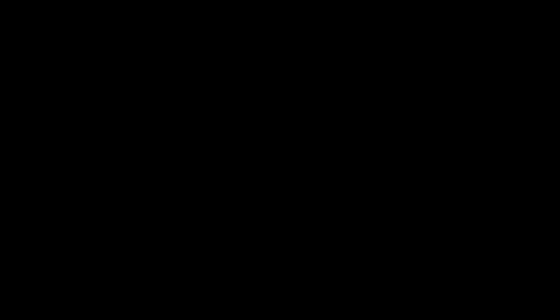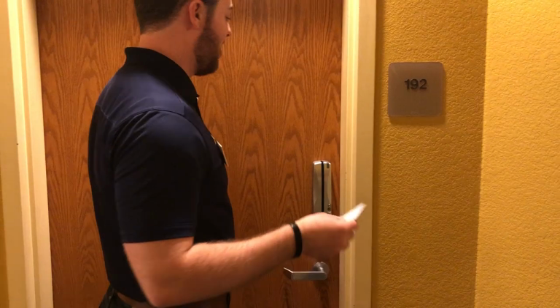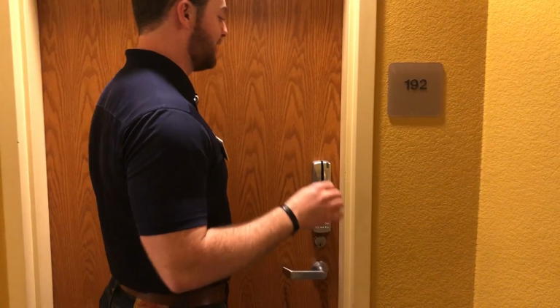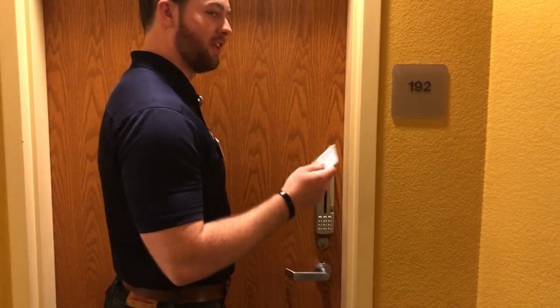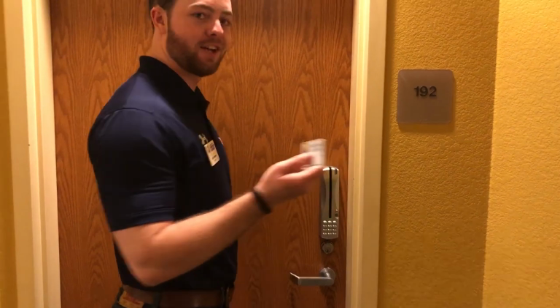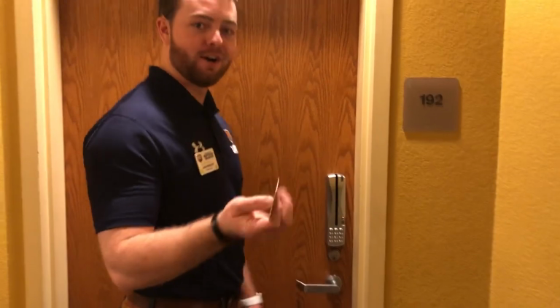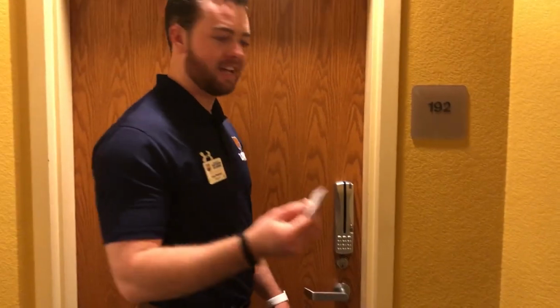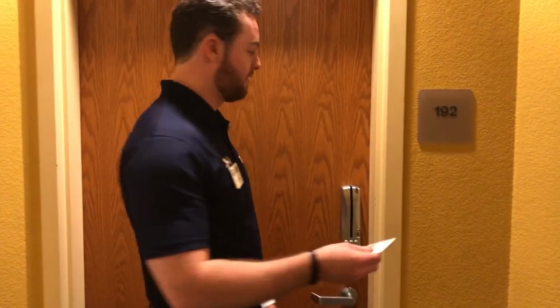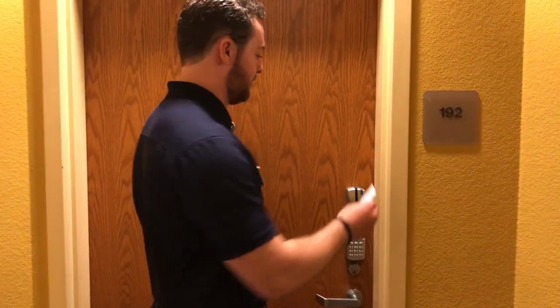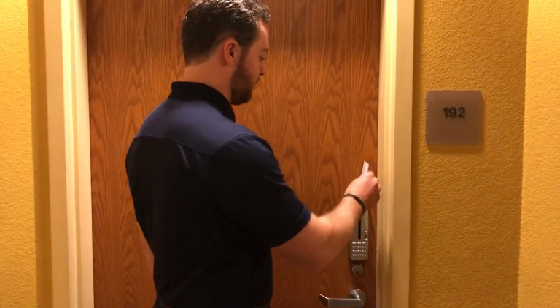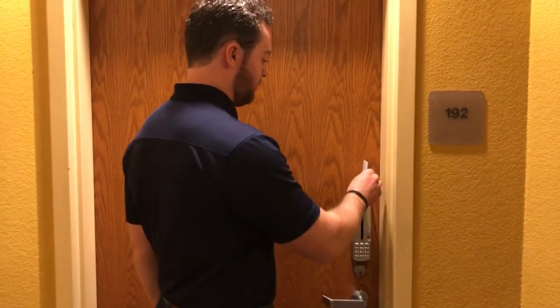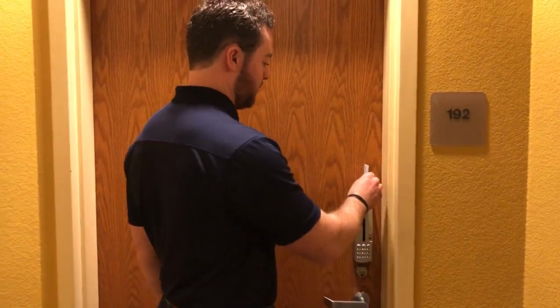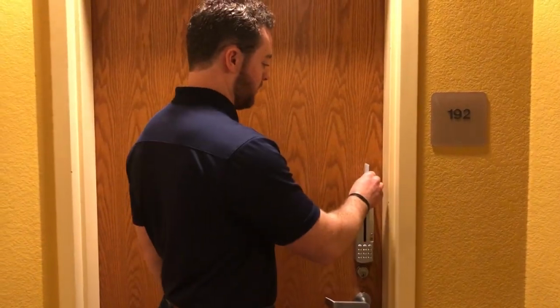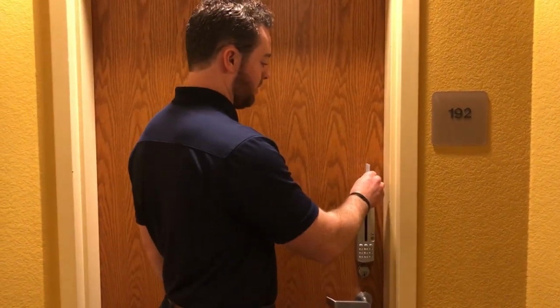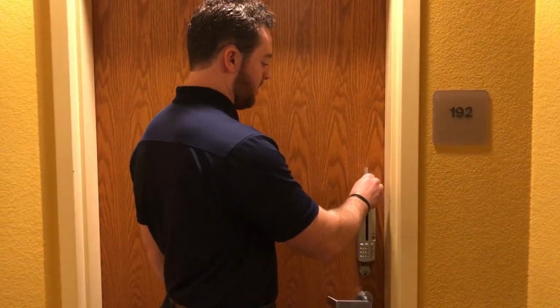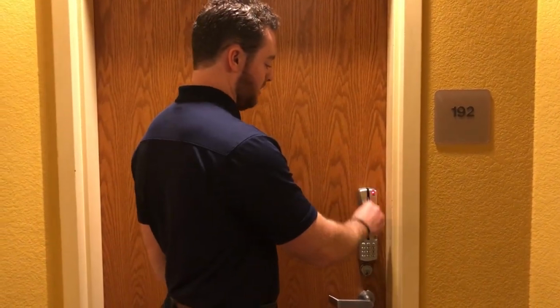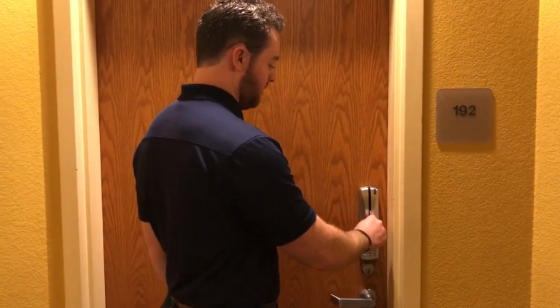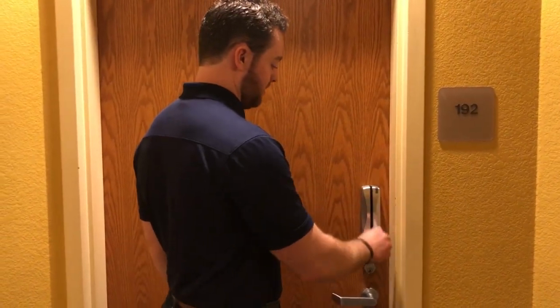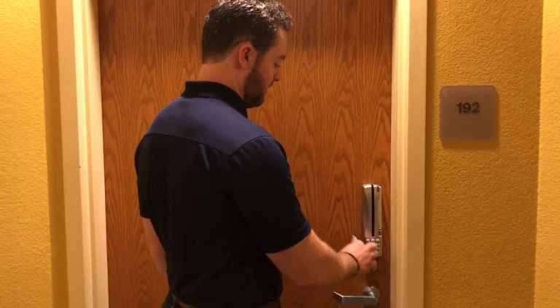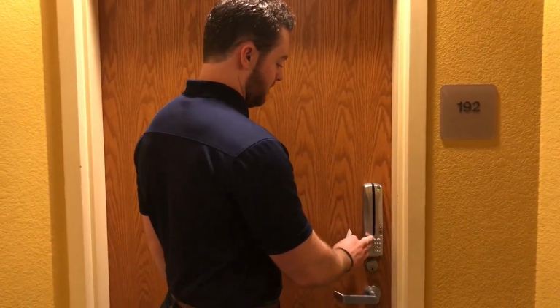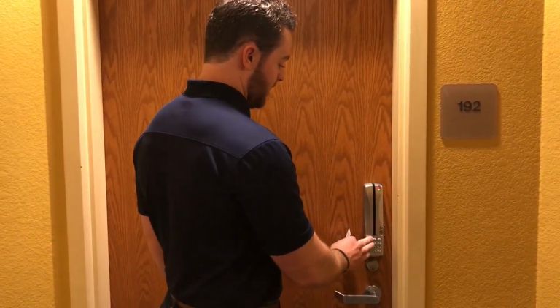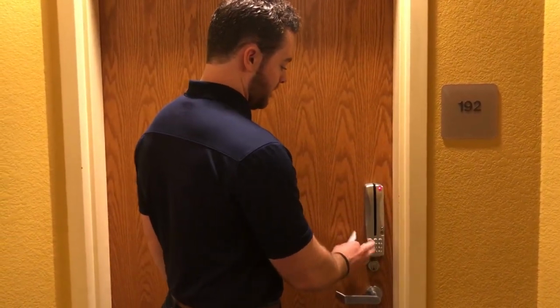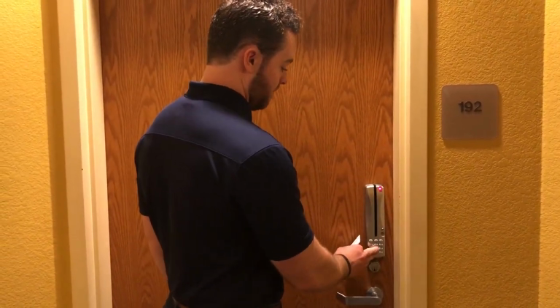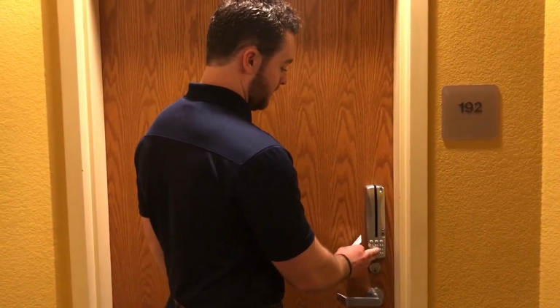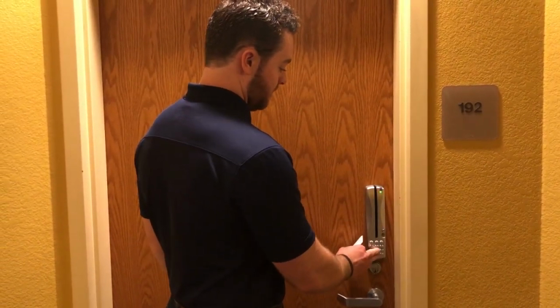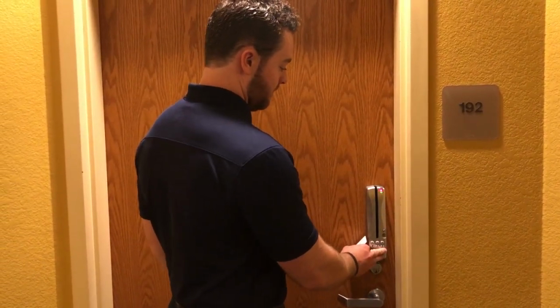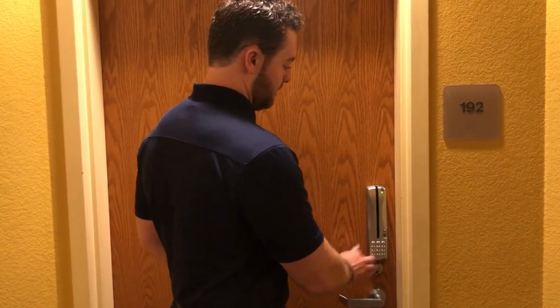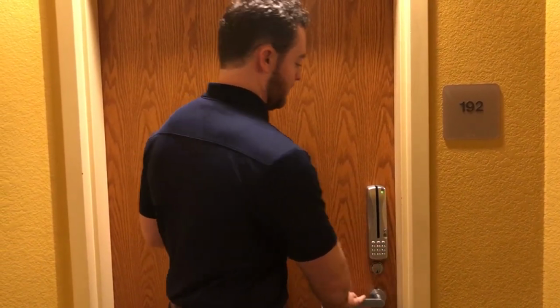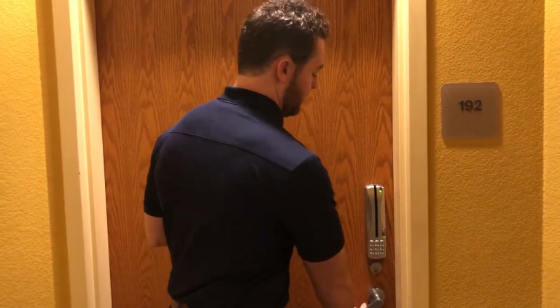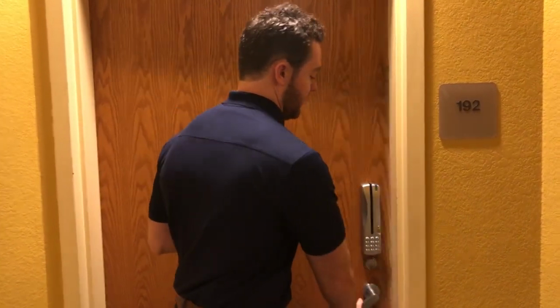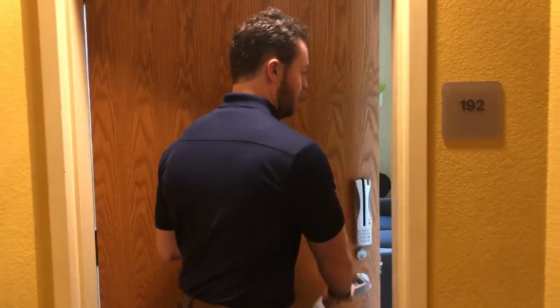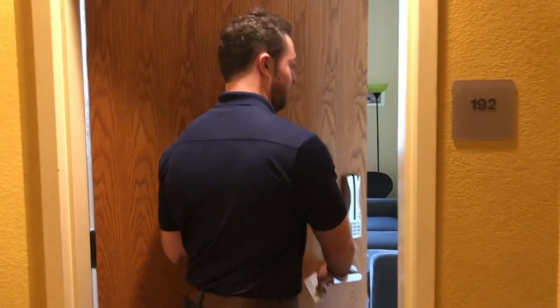There is a code to every single room. So you swipe your card, enter your password, and then you go.